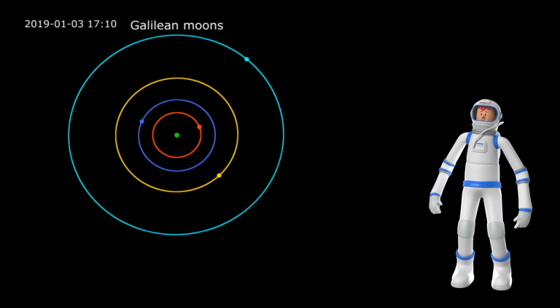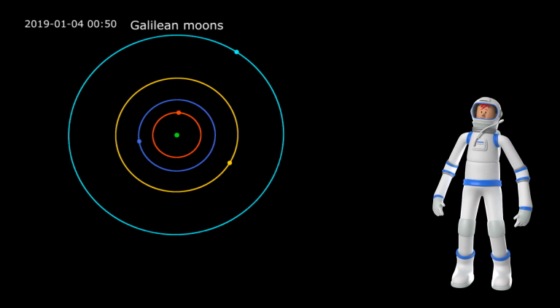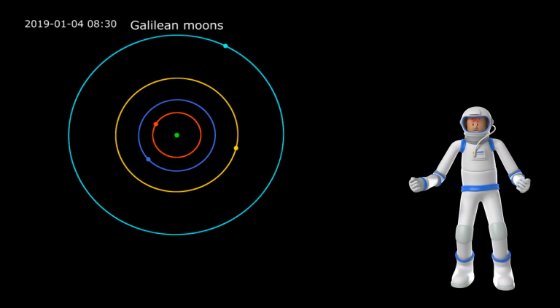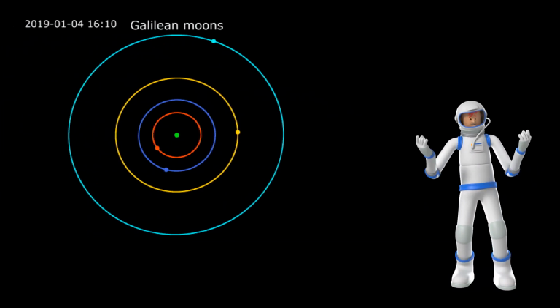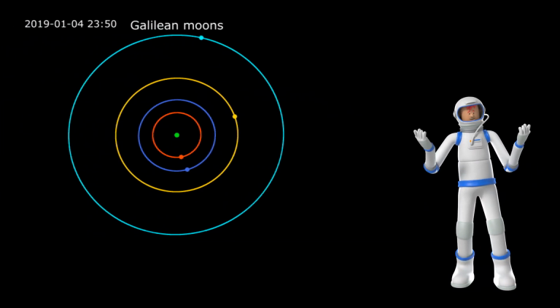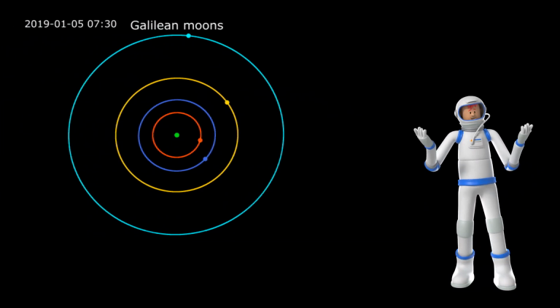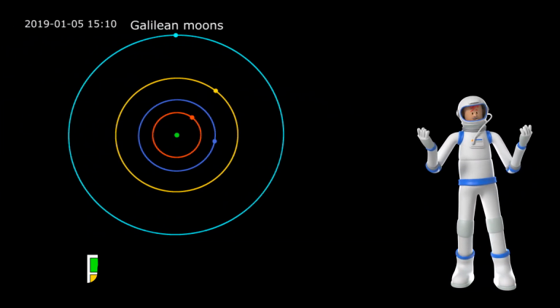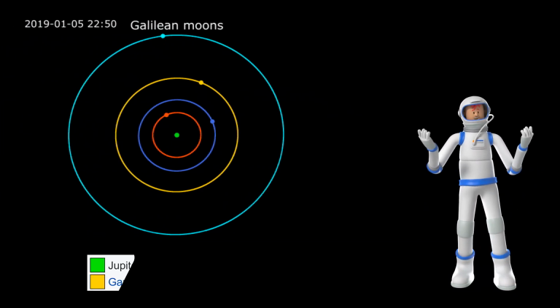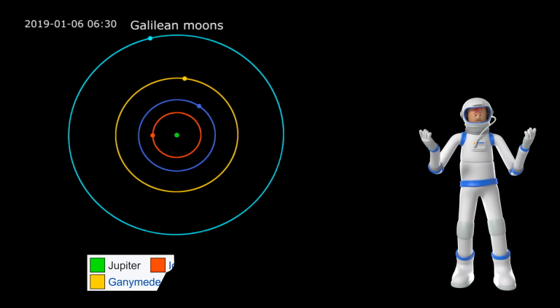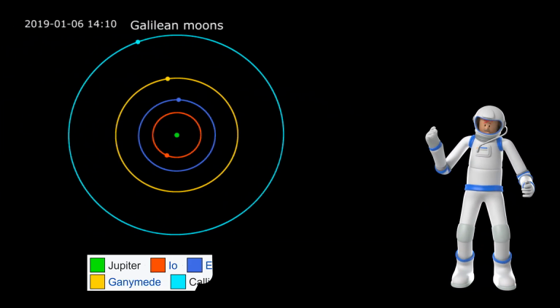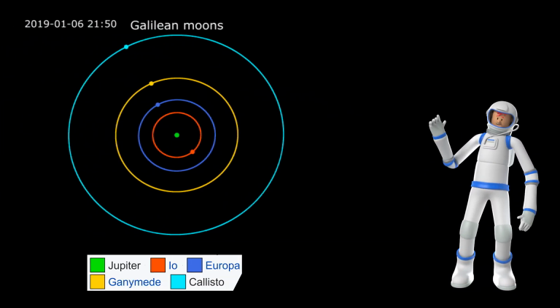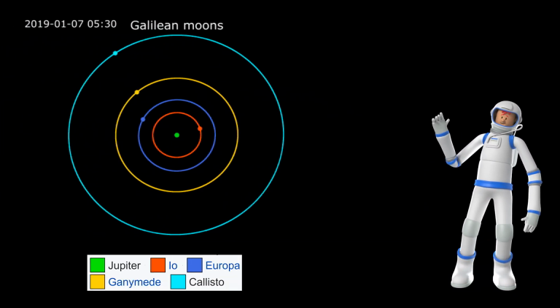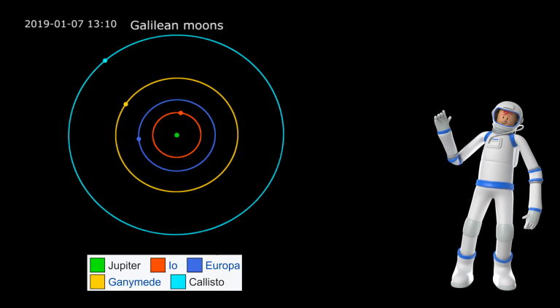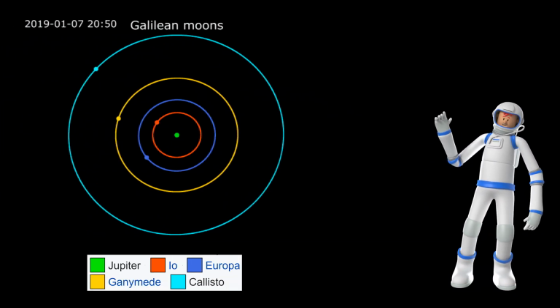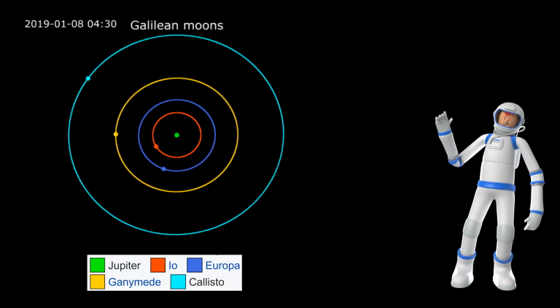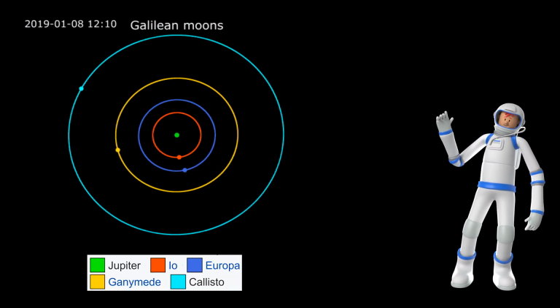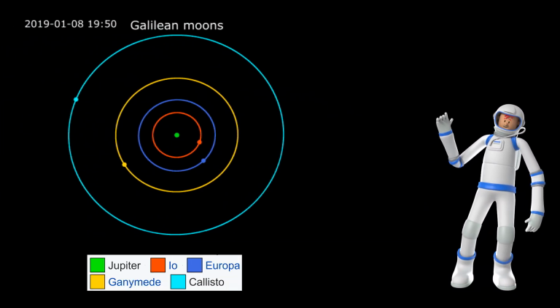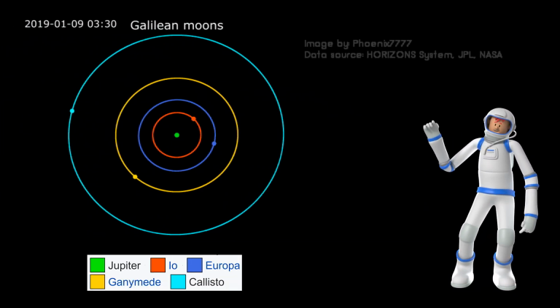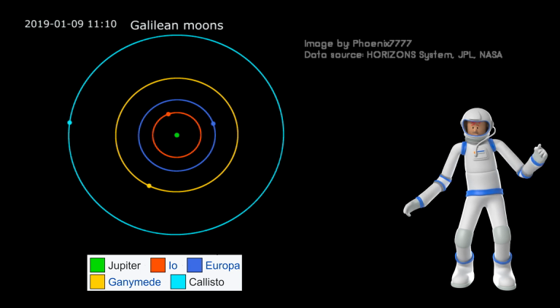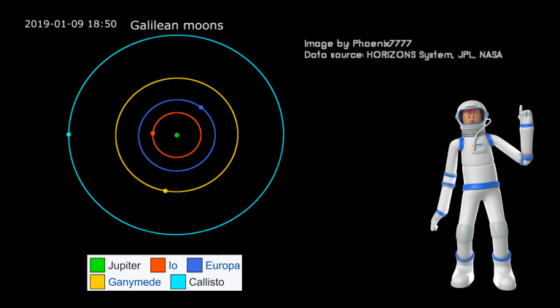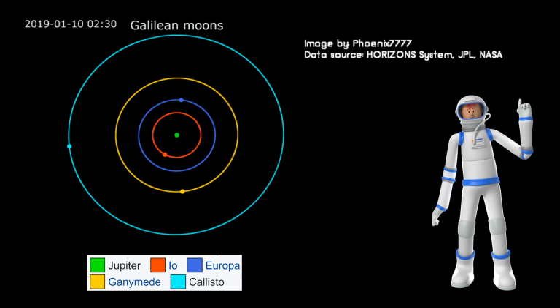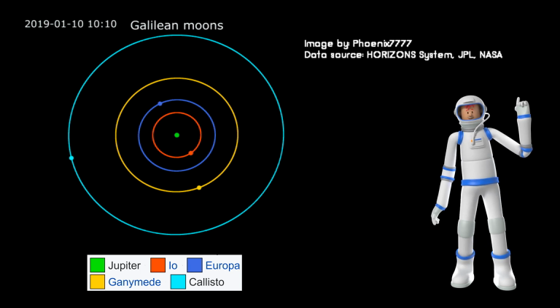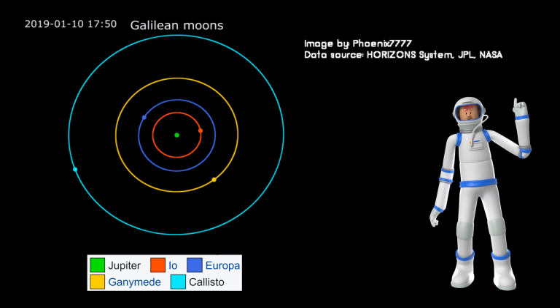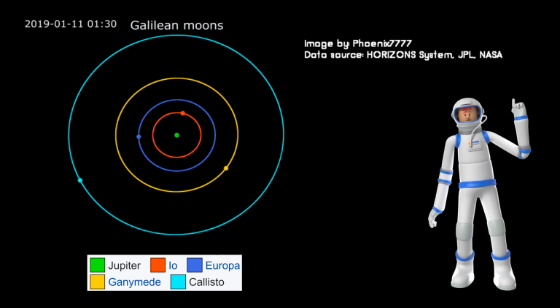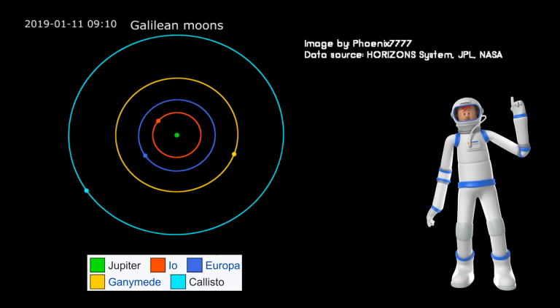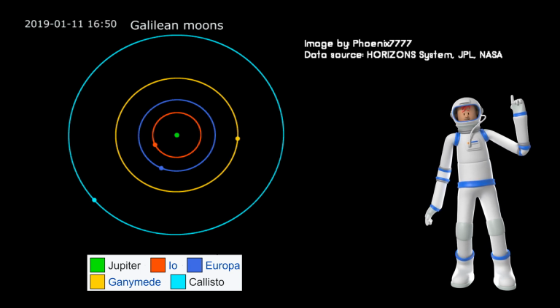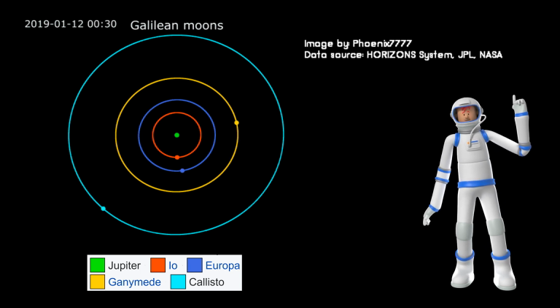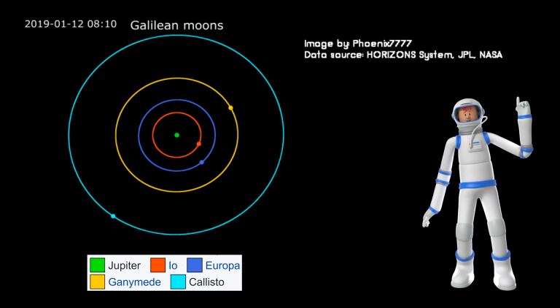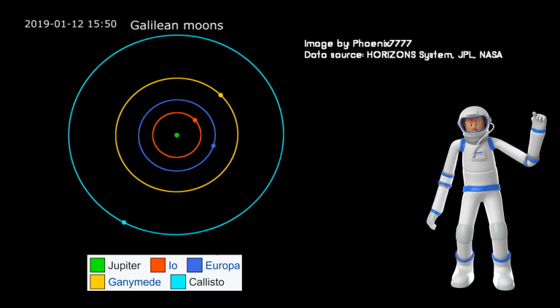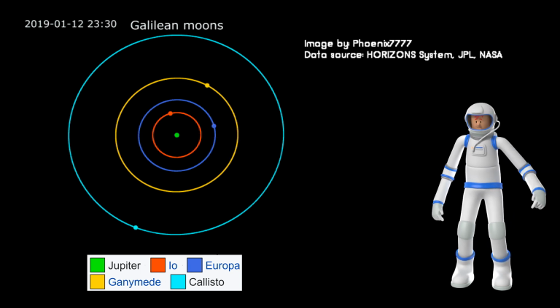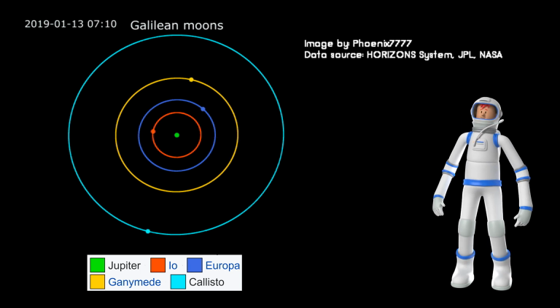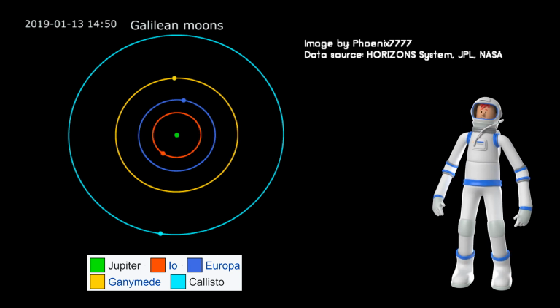This is how far each moon is from Jupiter. Callisto is furthest. Io is closest.